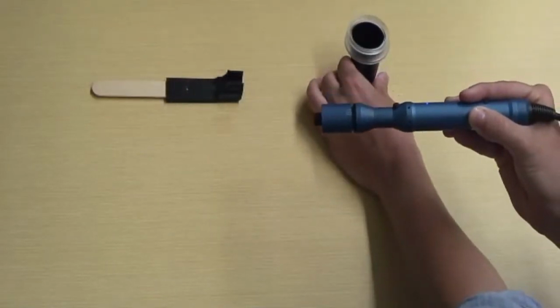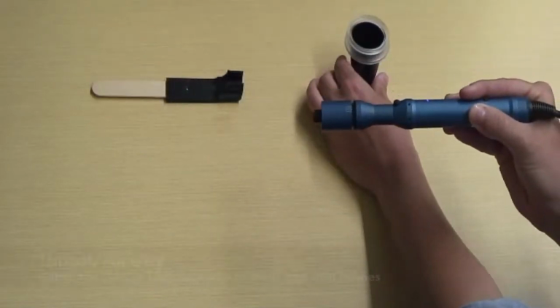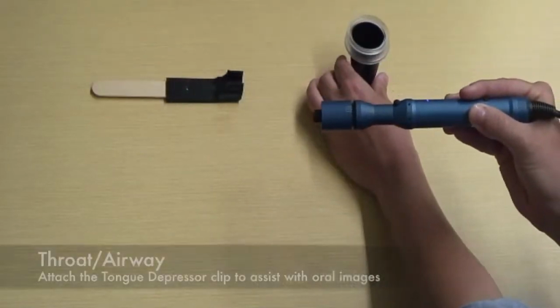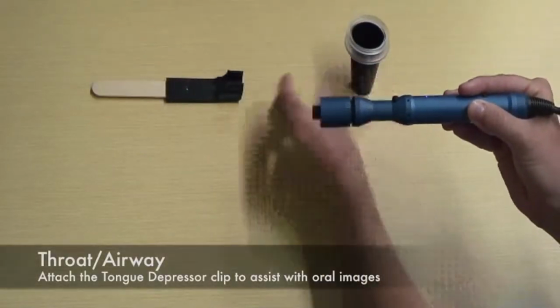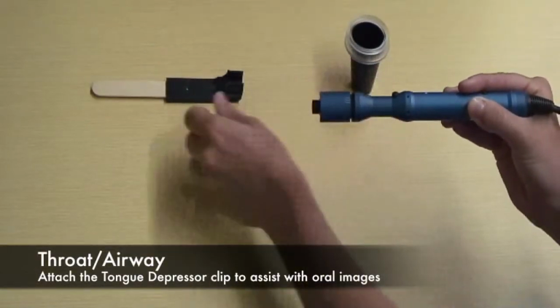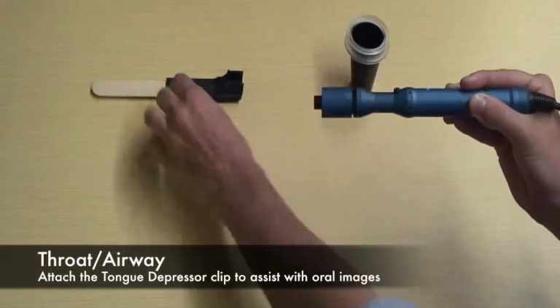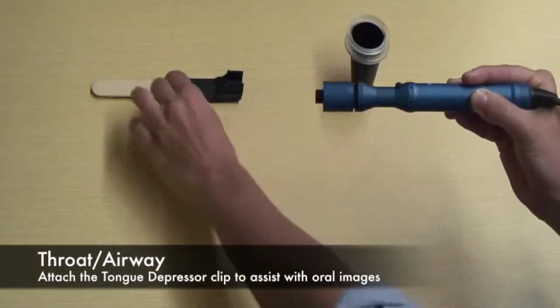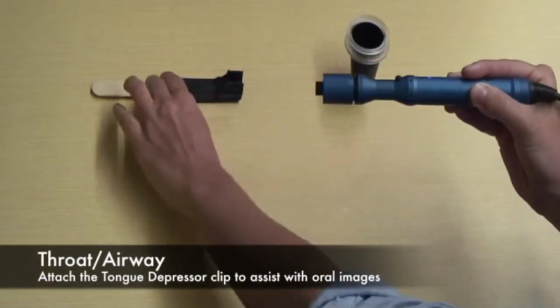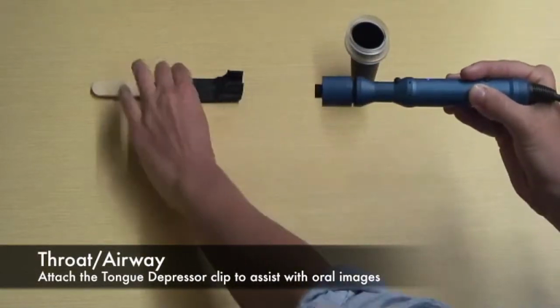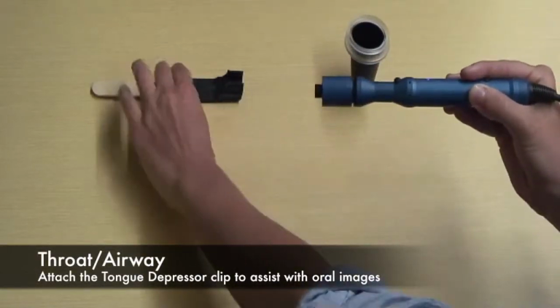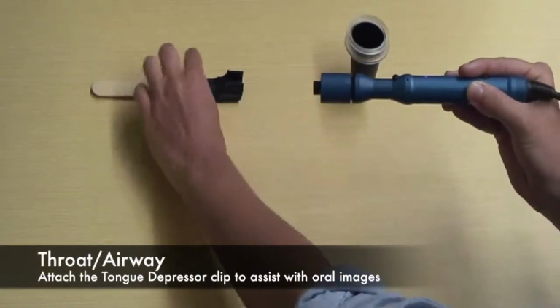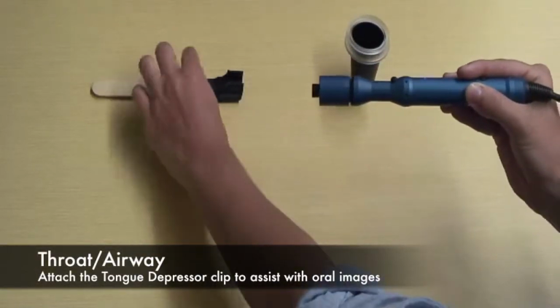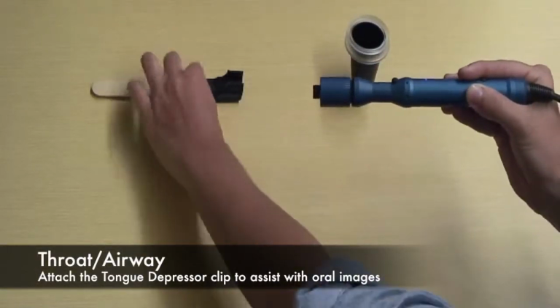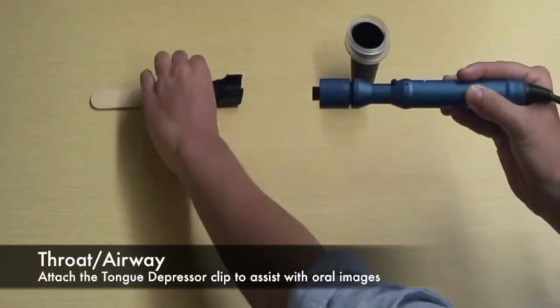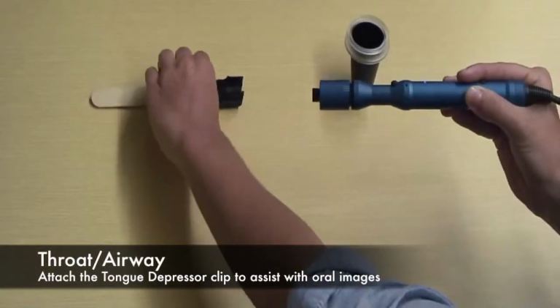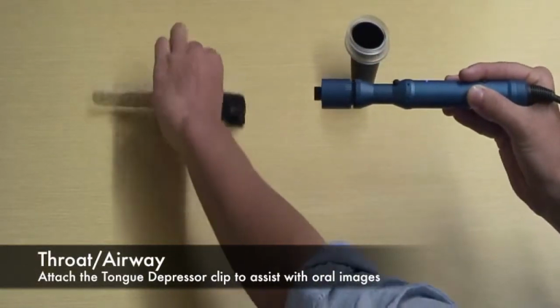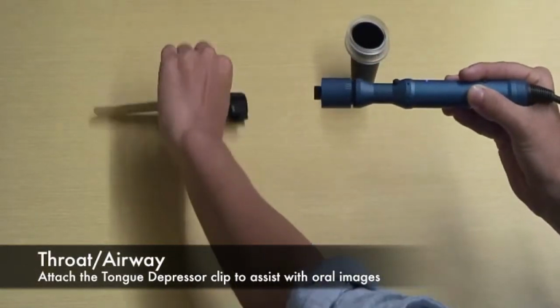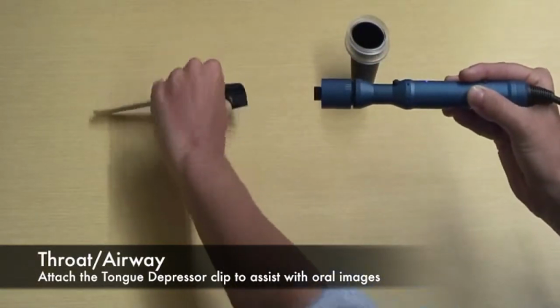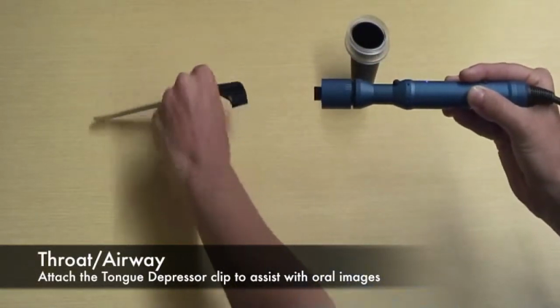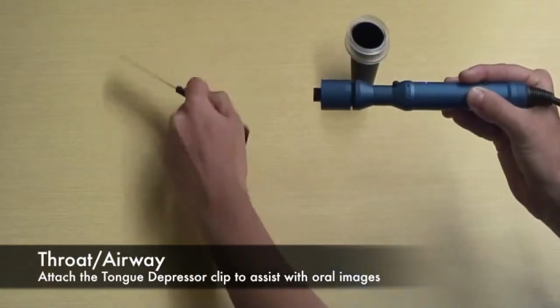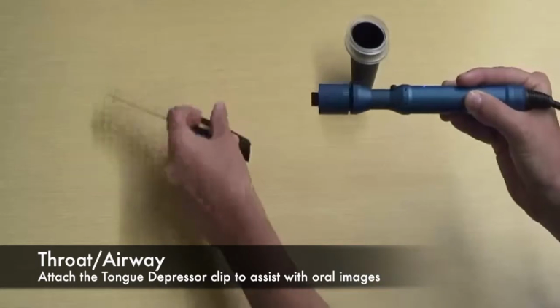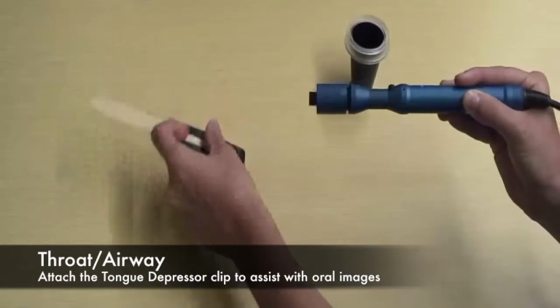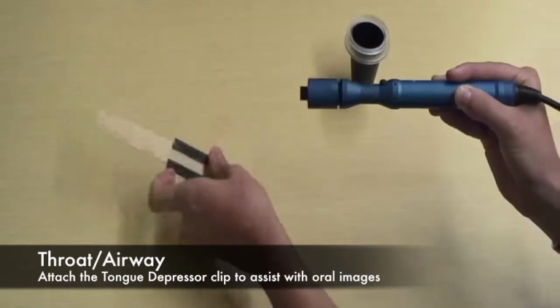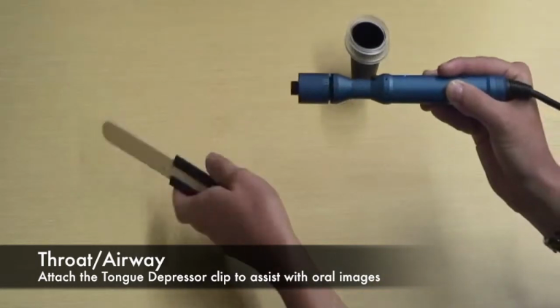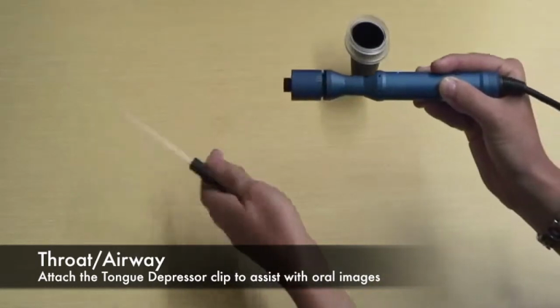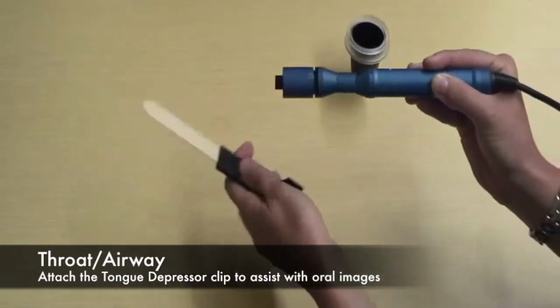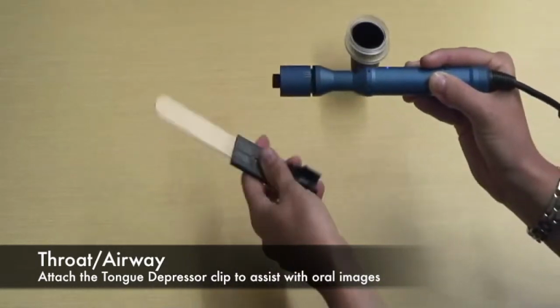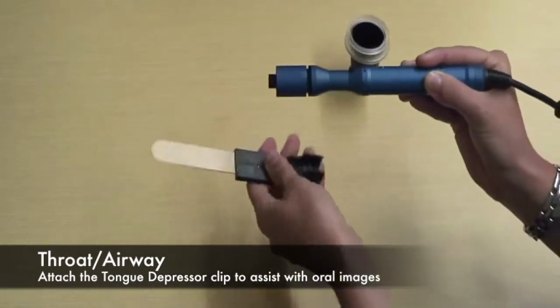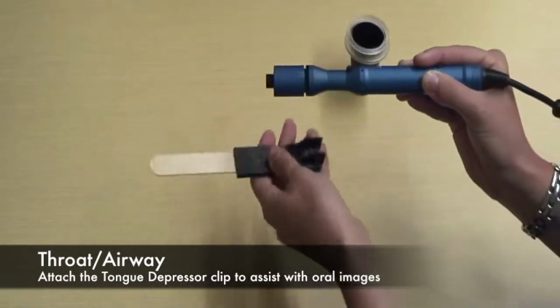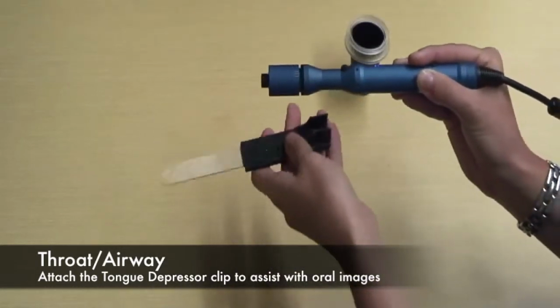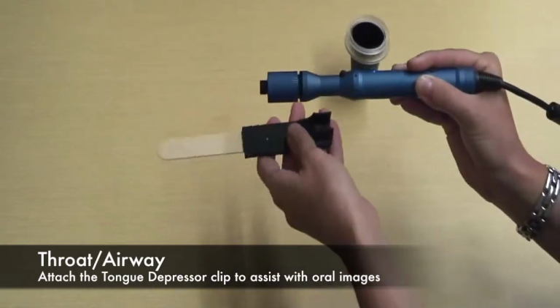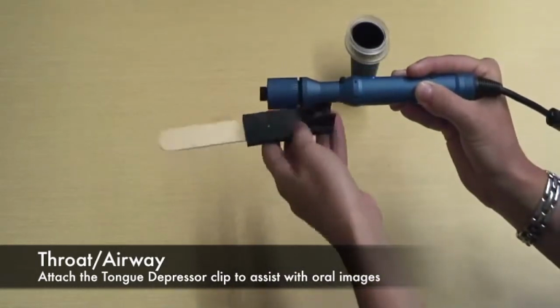Clip the tongue depressor attachment to the neck of the camera to assist in viewing the airway.